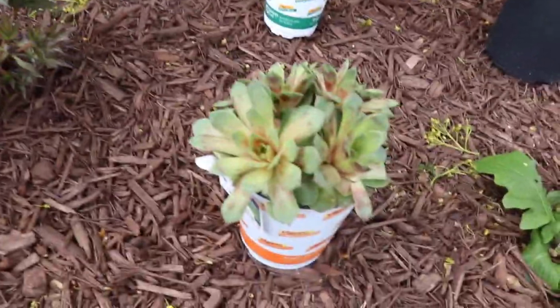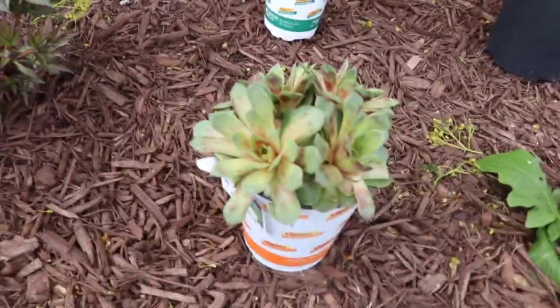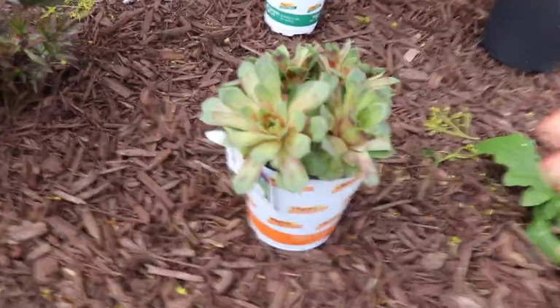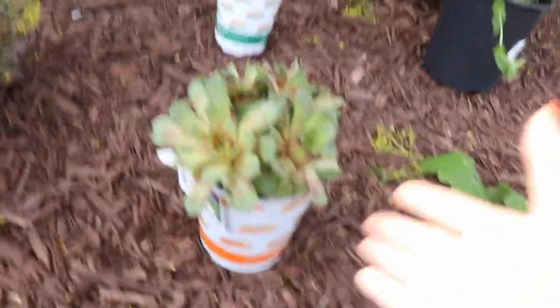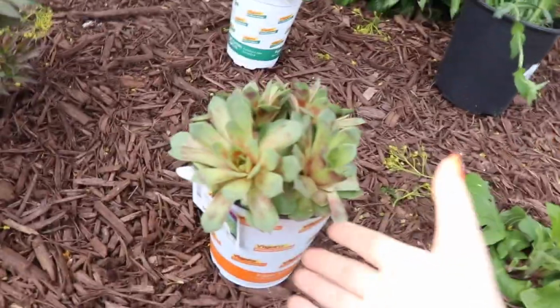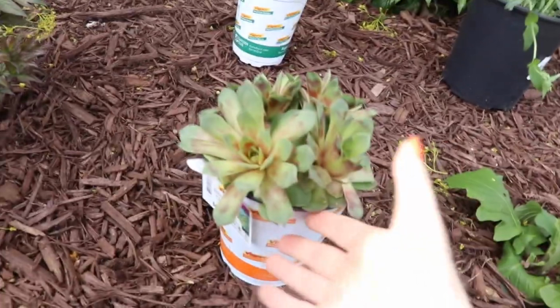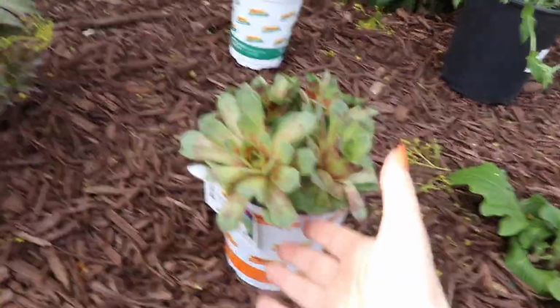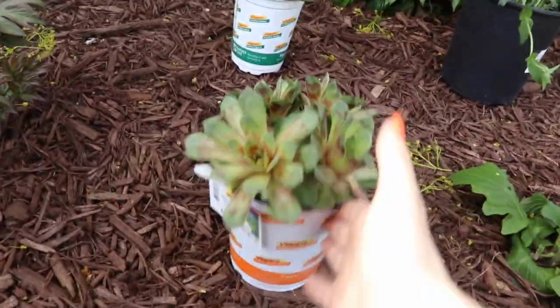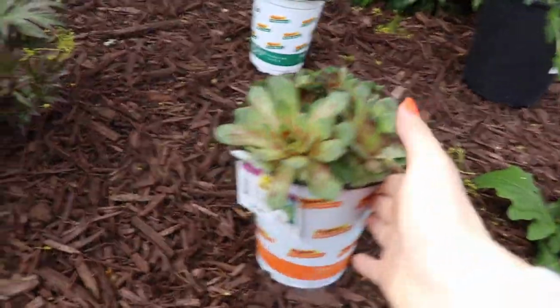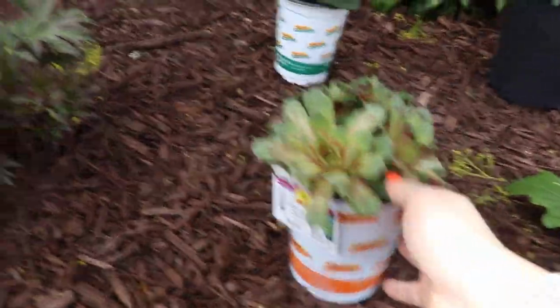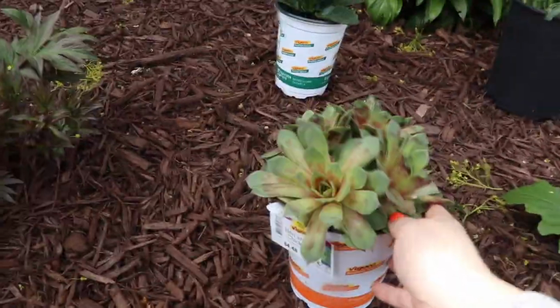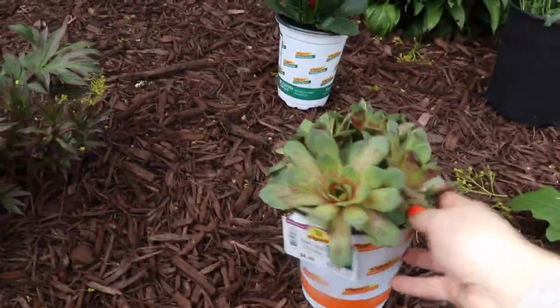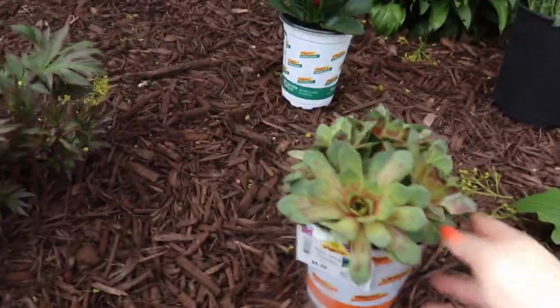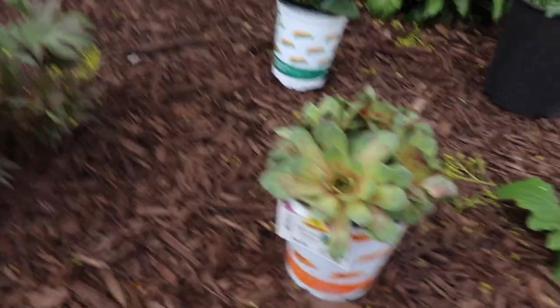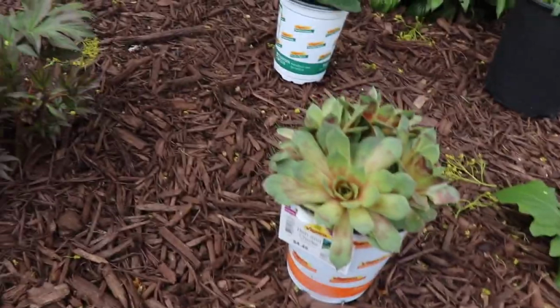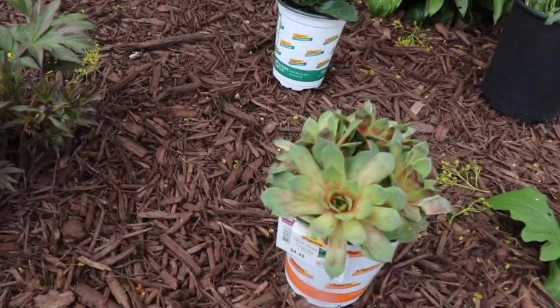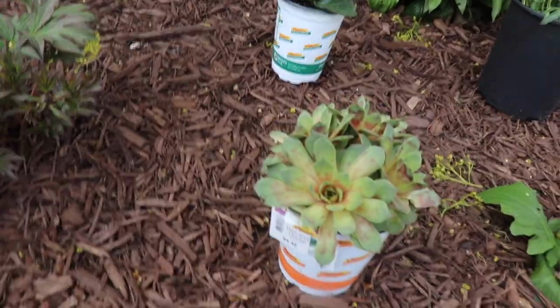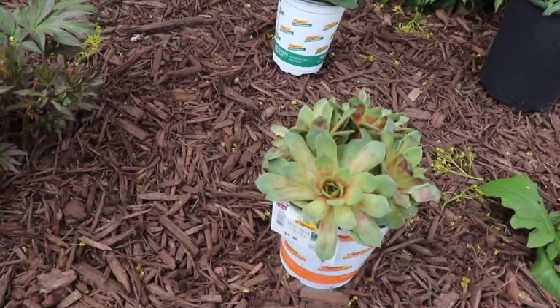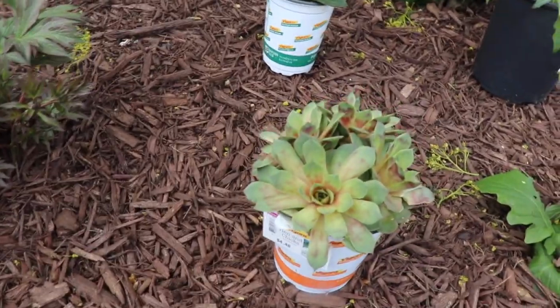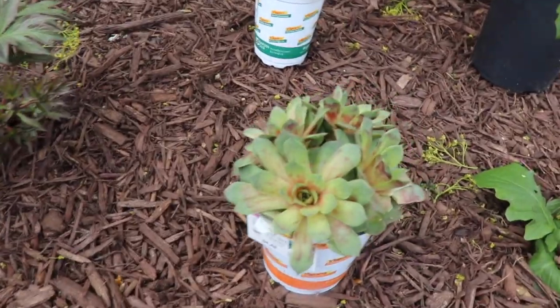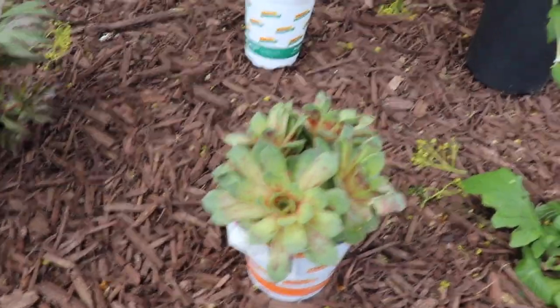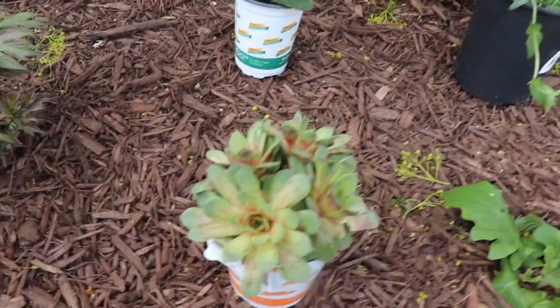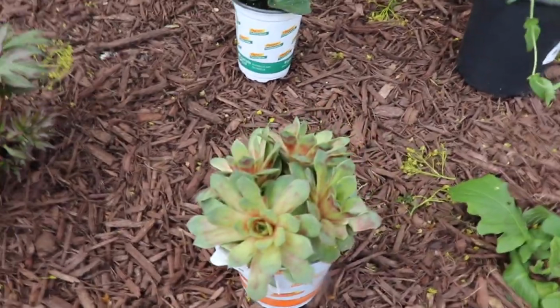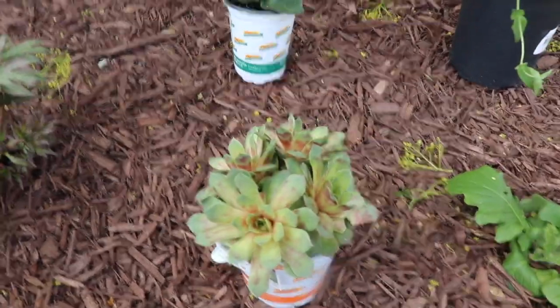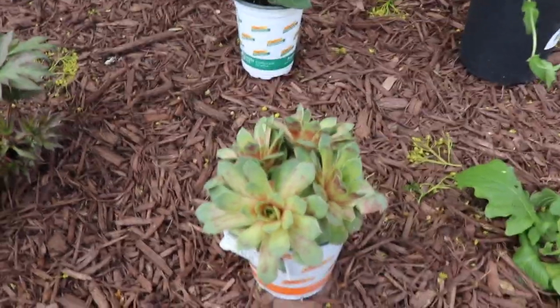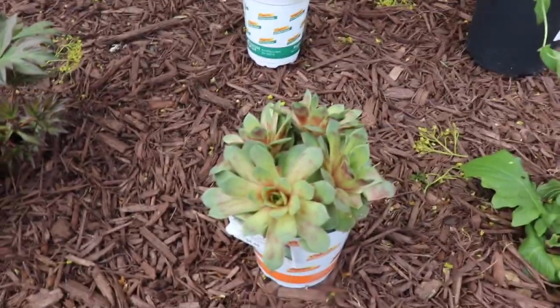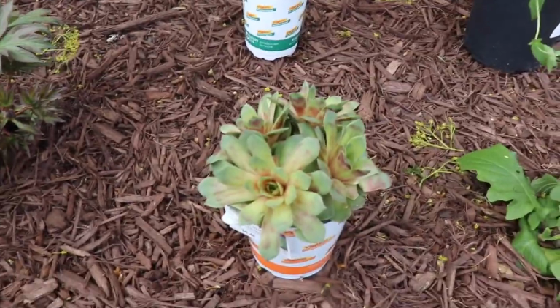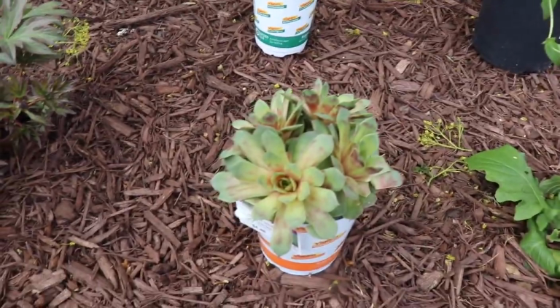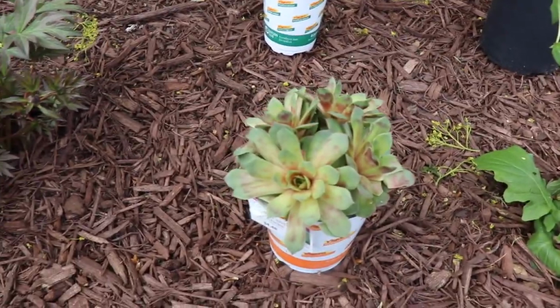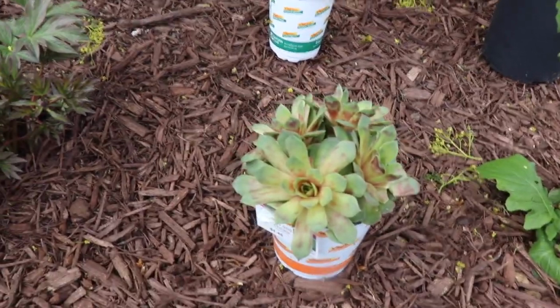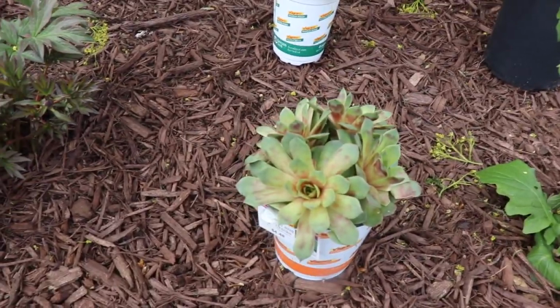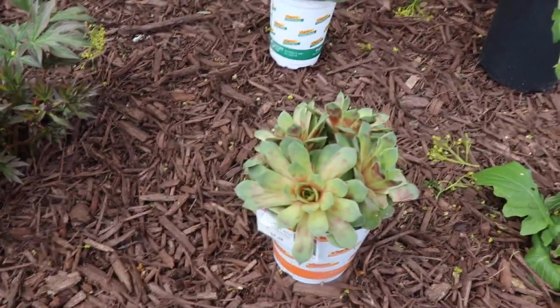We got these new things. This is called a hen and chicks. I love that vibe of it — it just gives me like, jungle. I don't know.